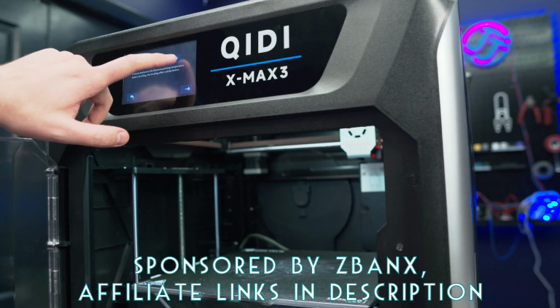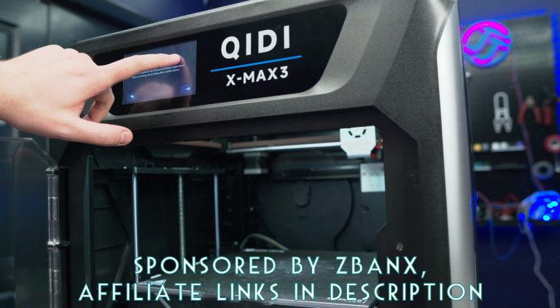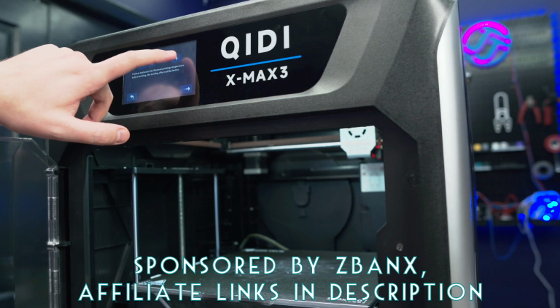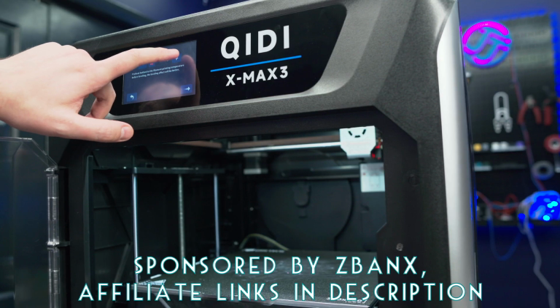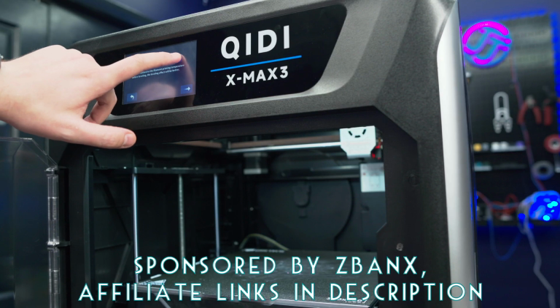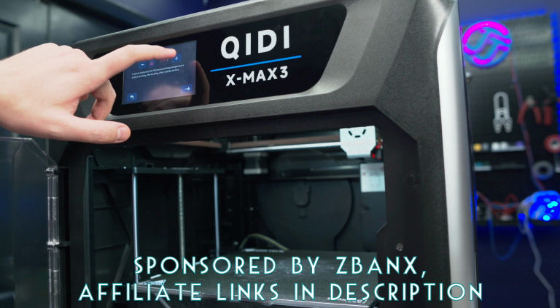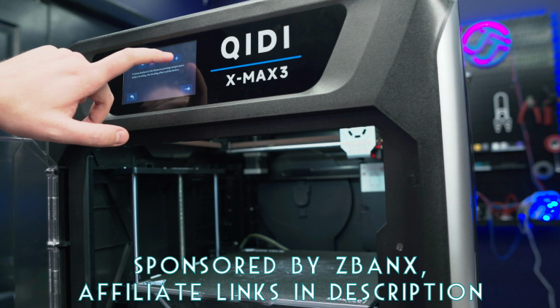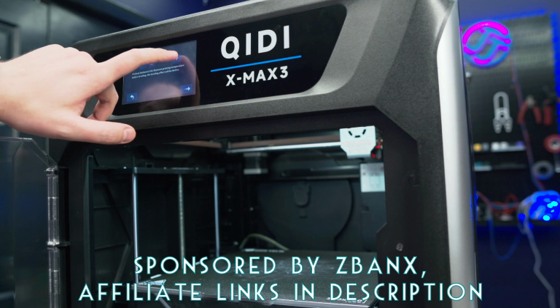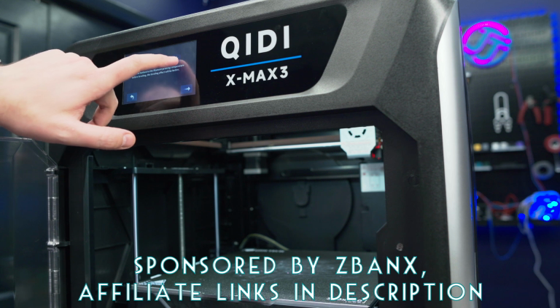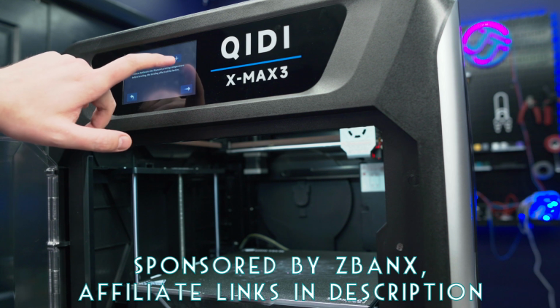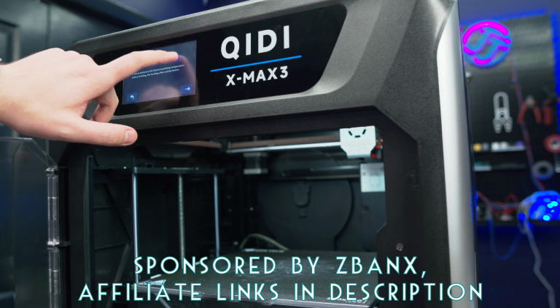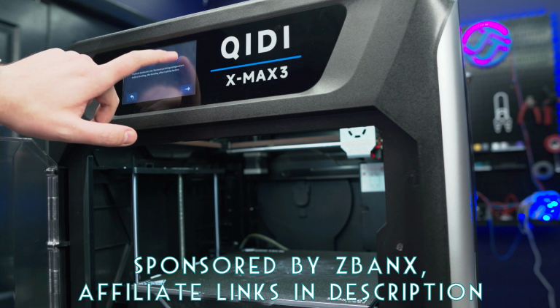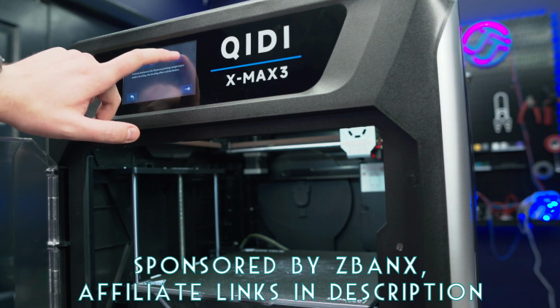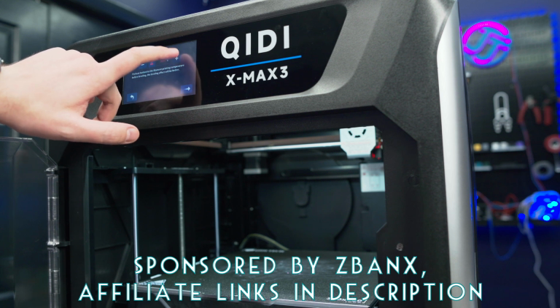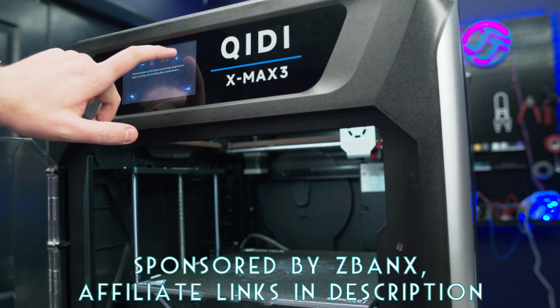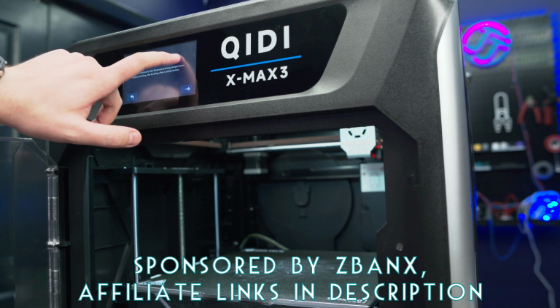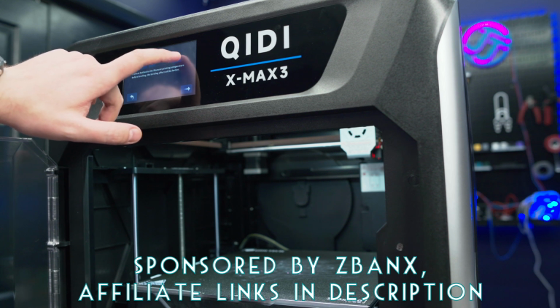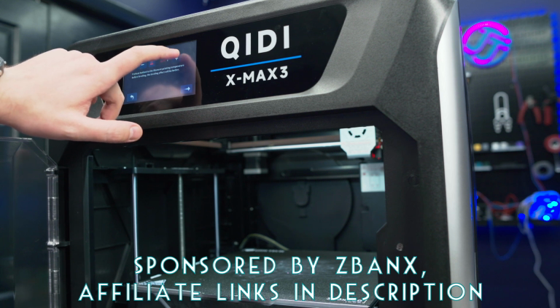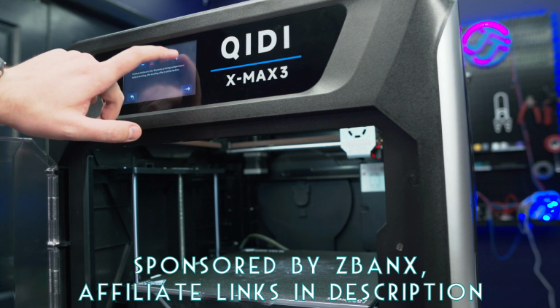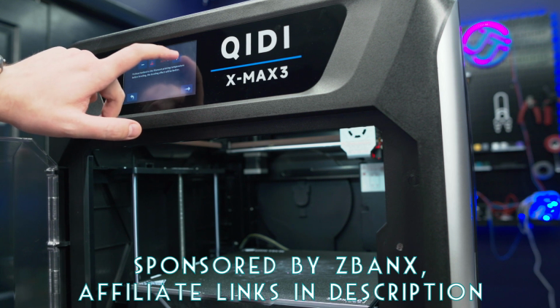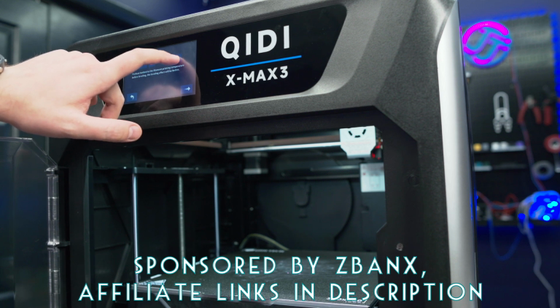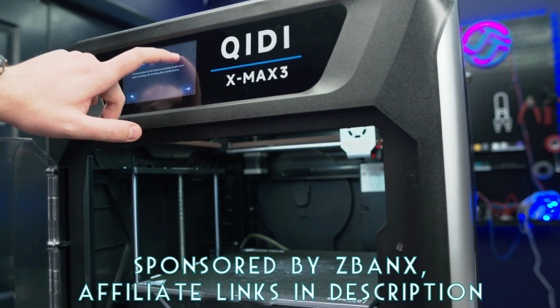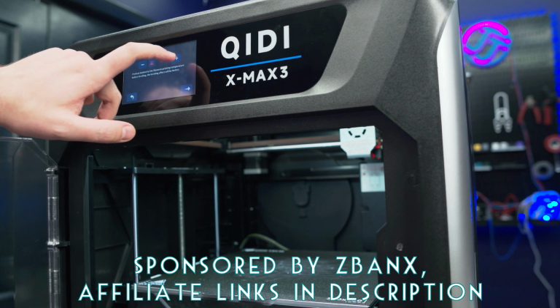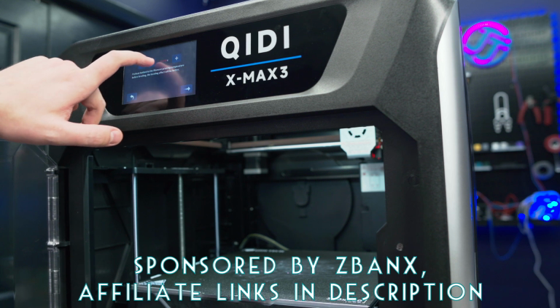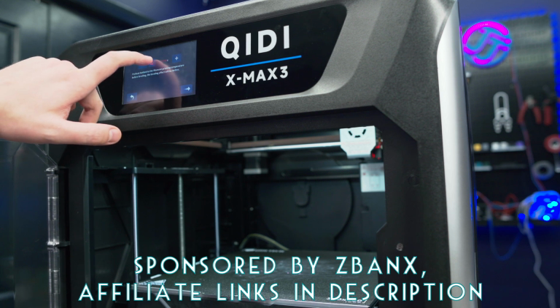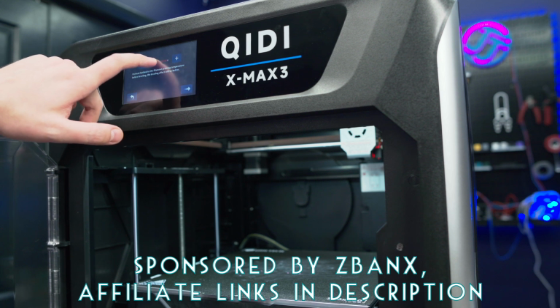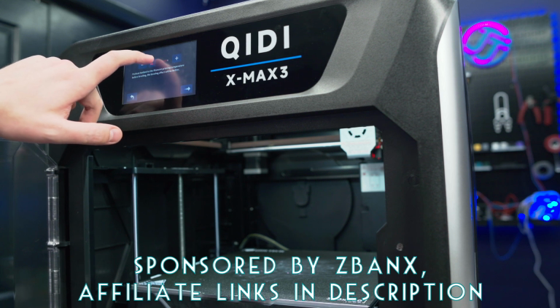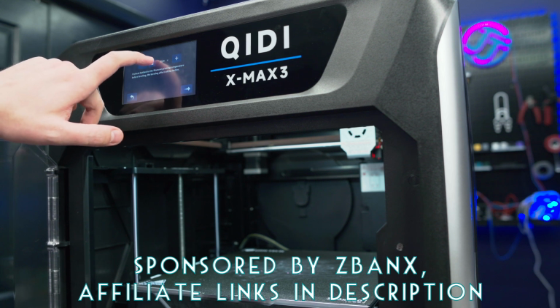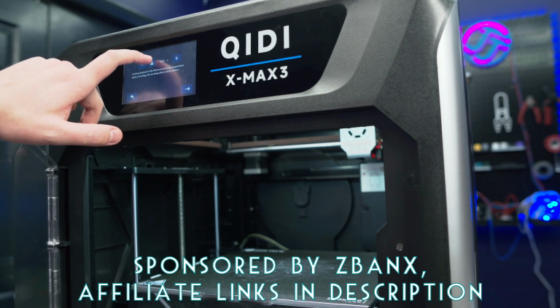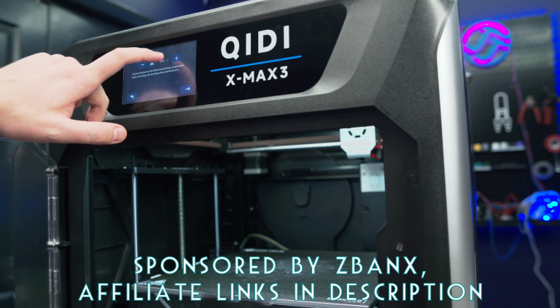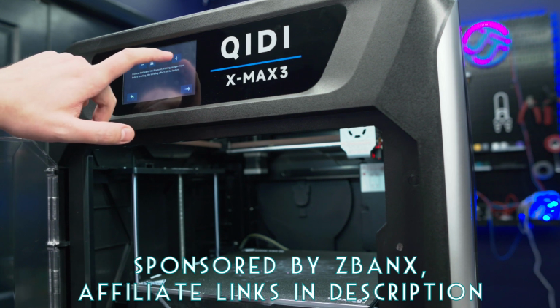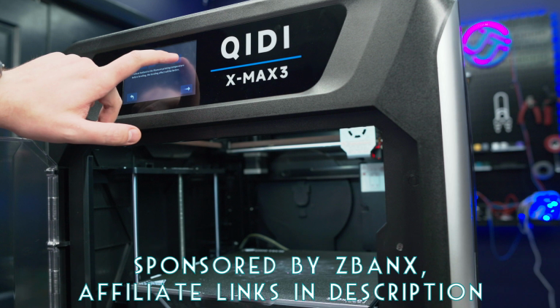But before we get to the specs, a huge thanks goes out to Z-Bank for sponsoring this video and sending out this printer for me to check out.